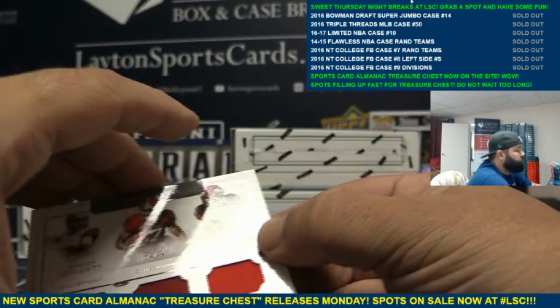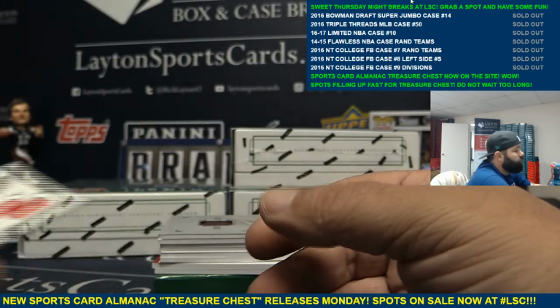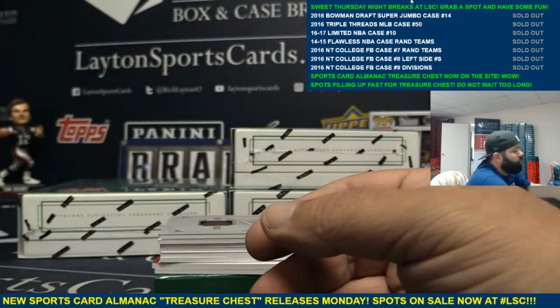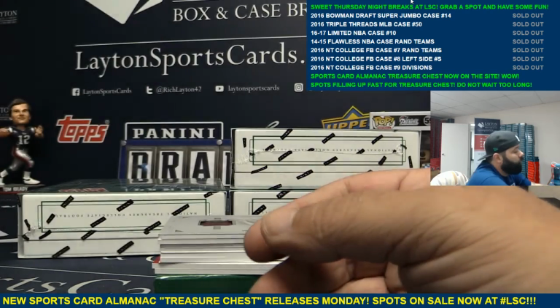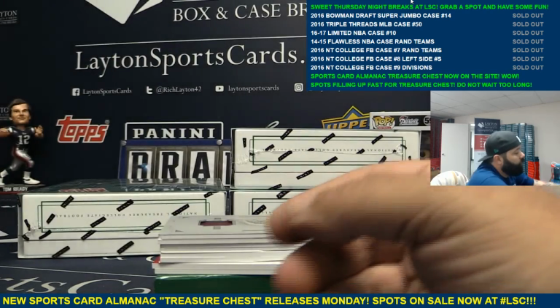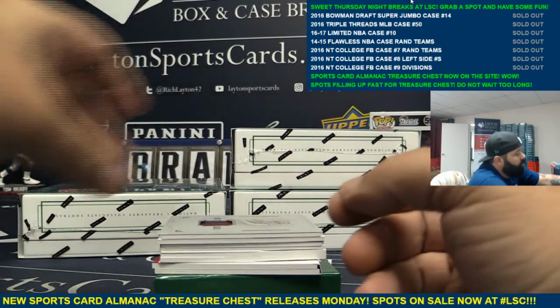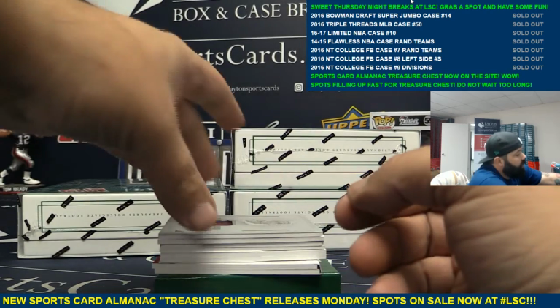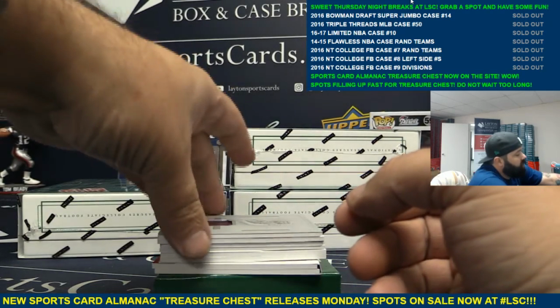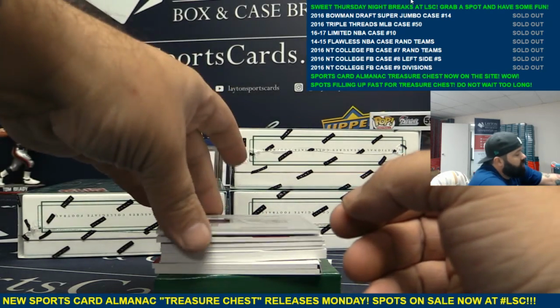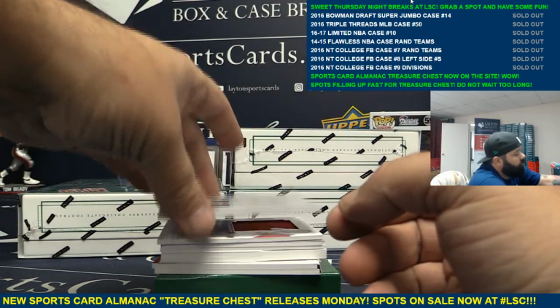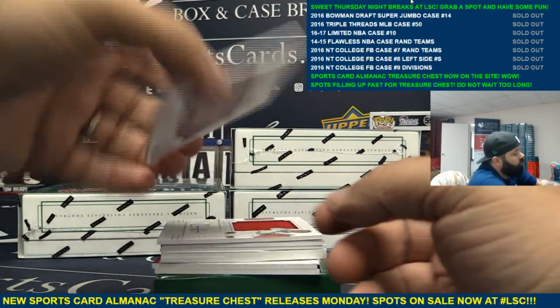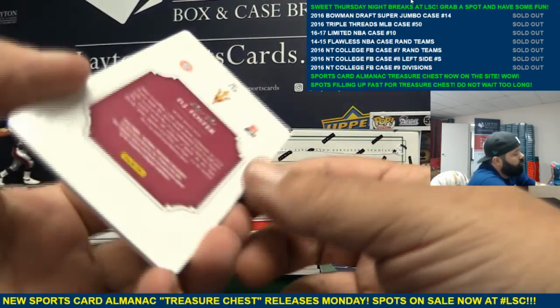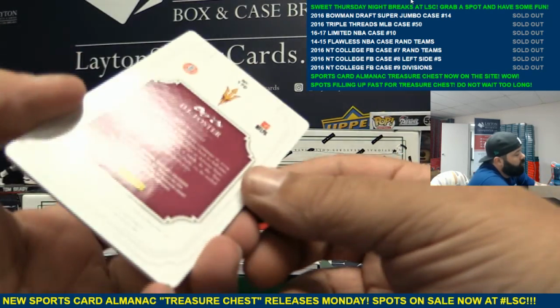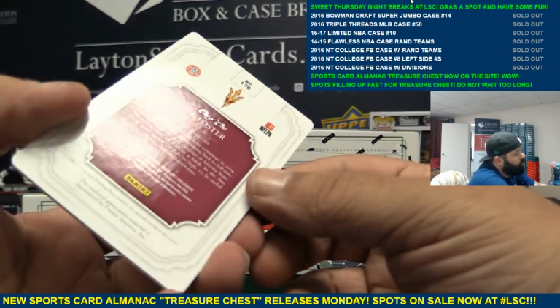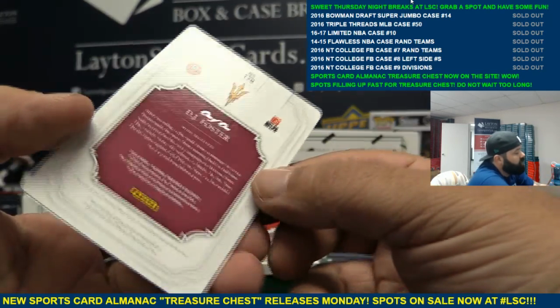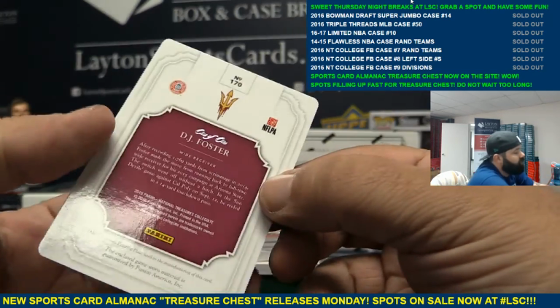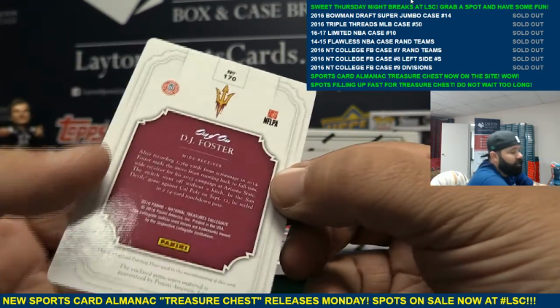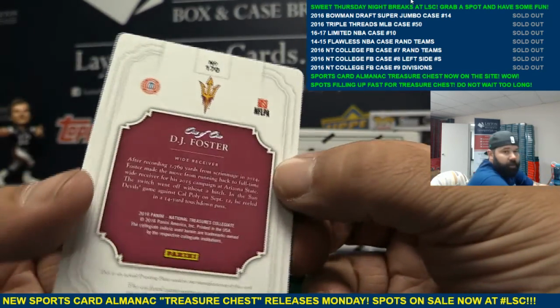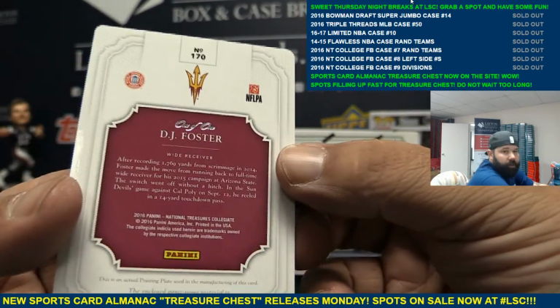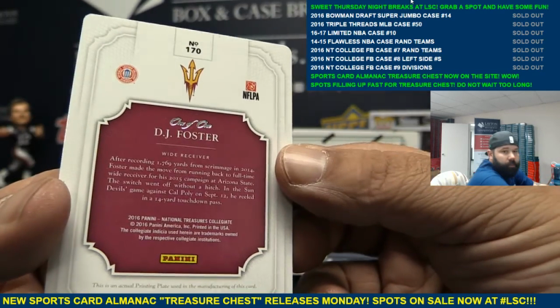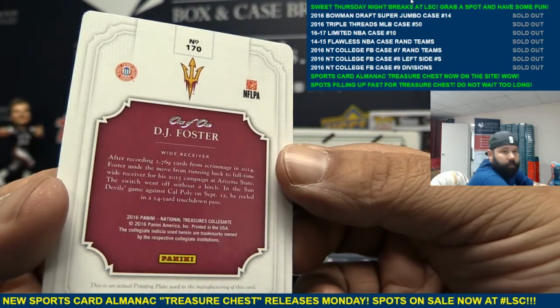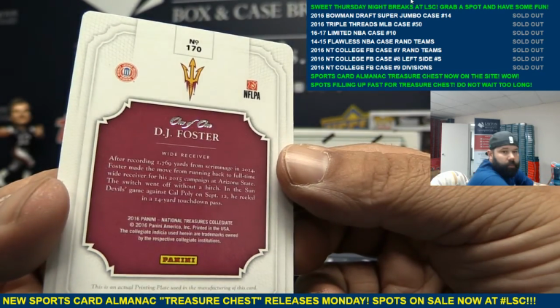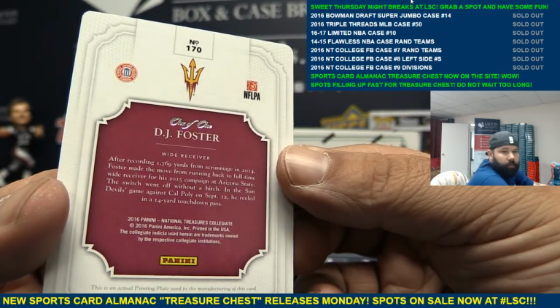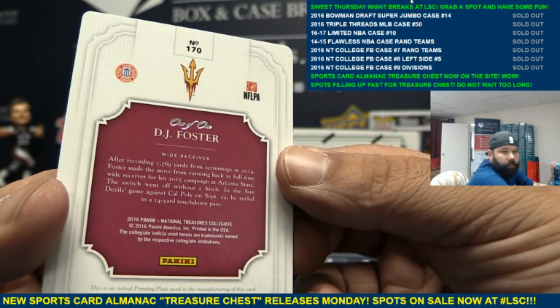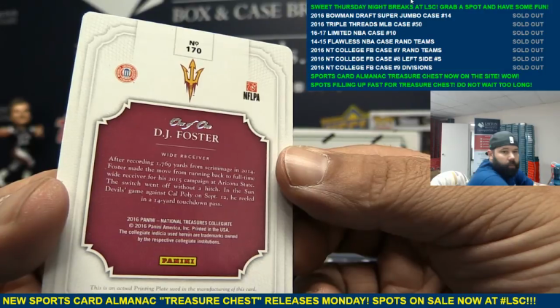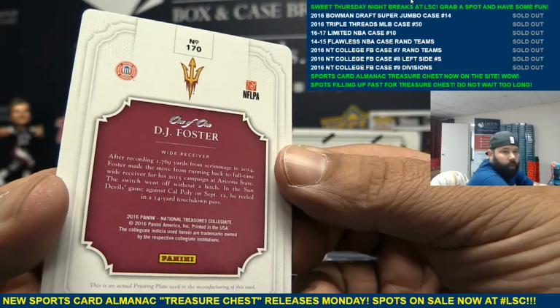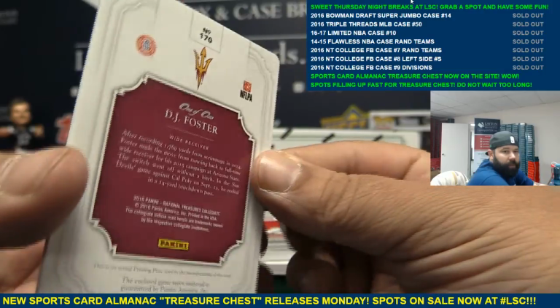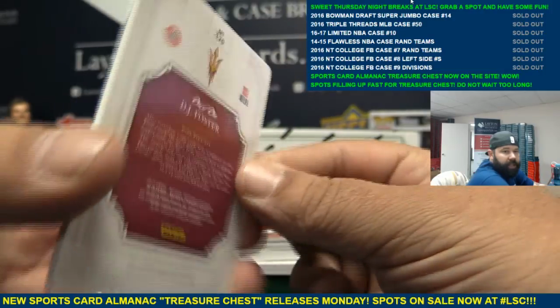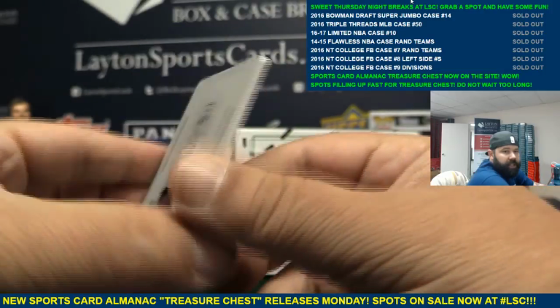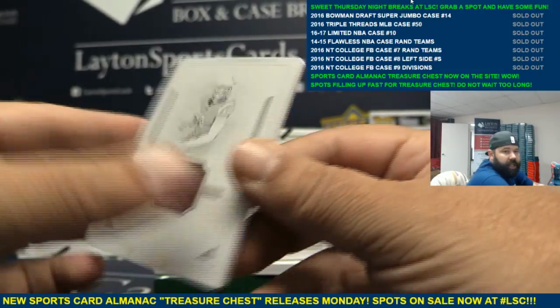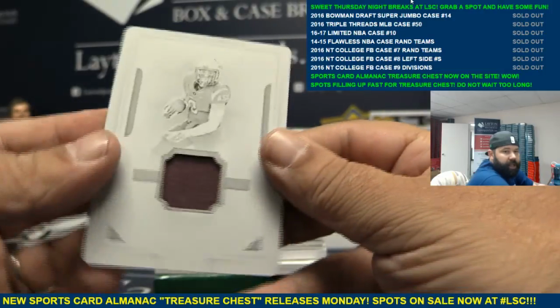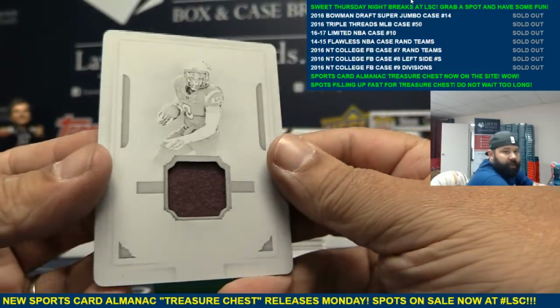One-on-one patch — DJ Foster. One-on-one patch DJ Foster.